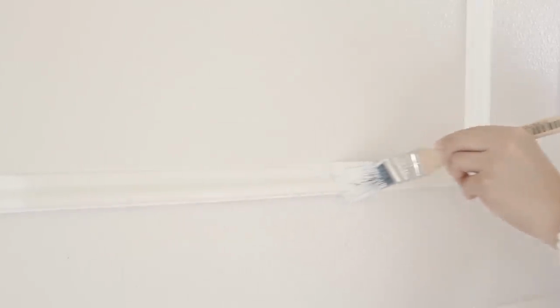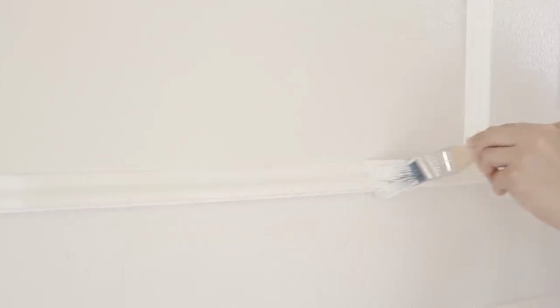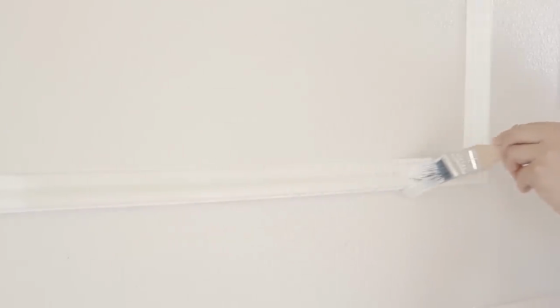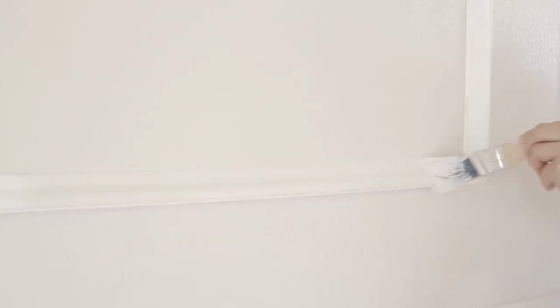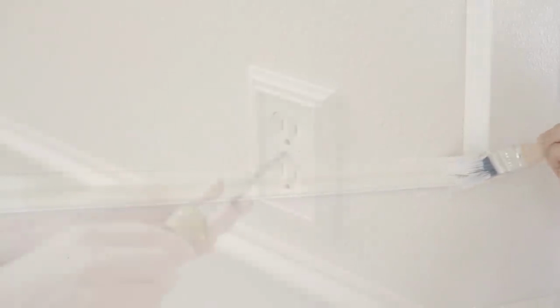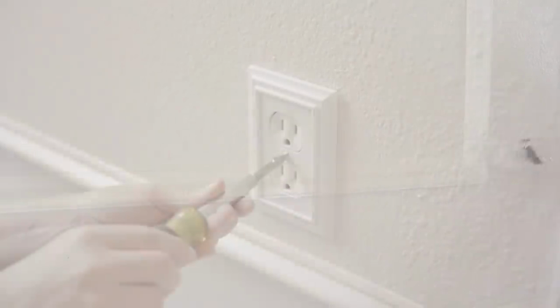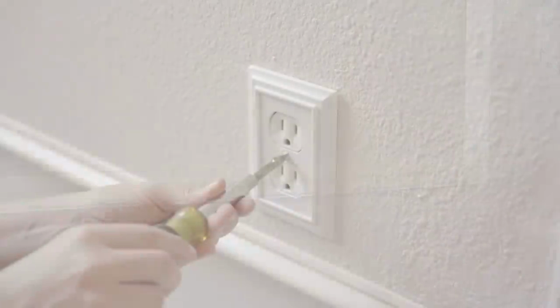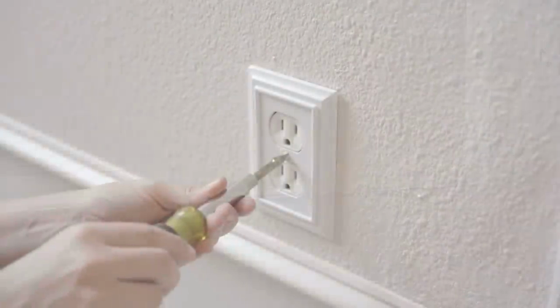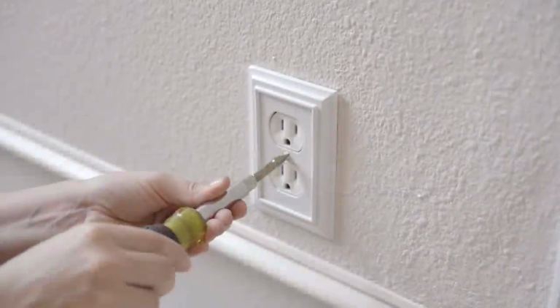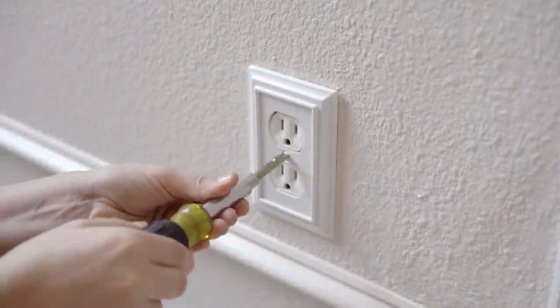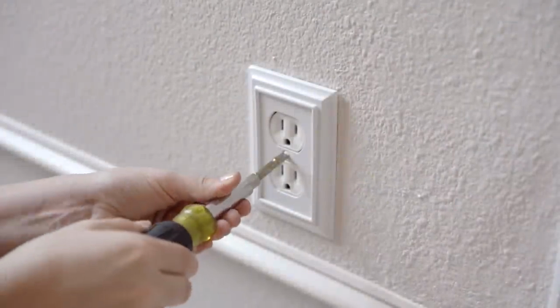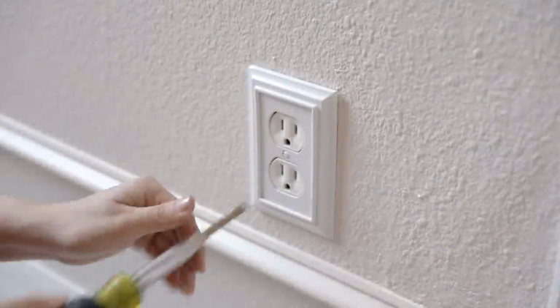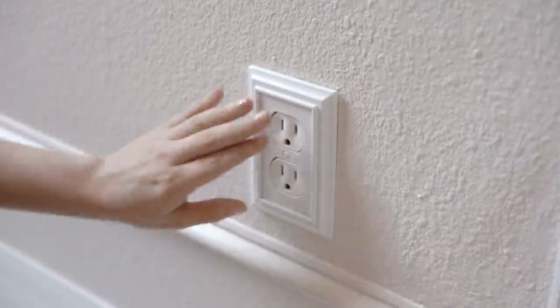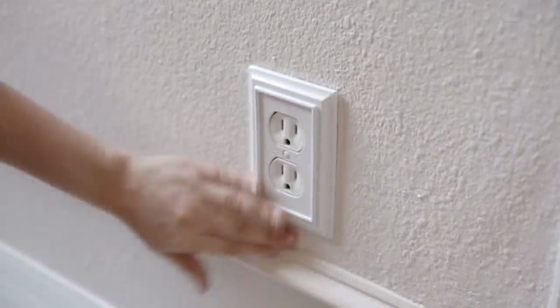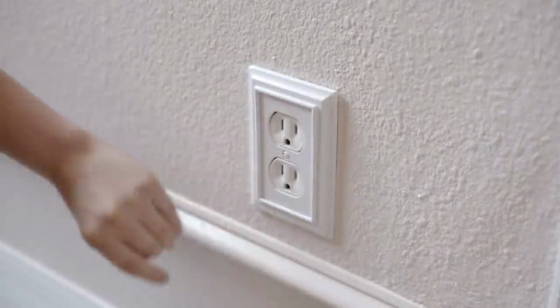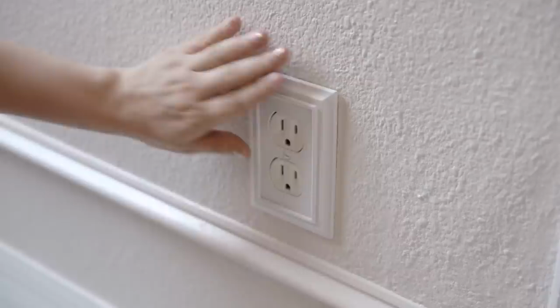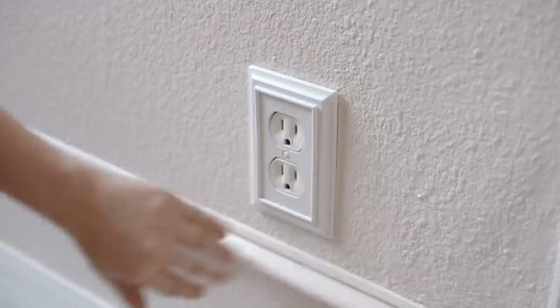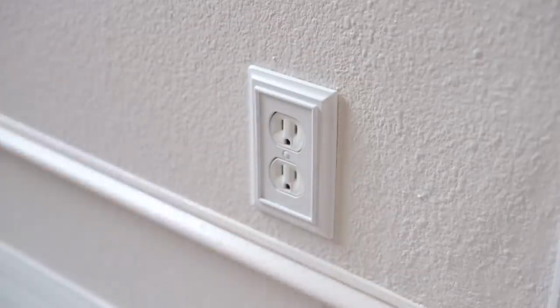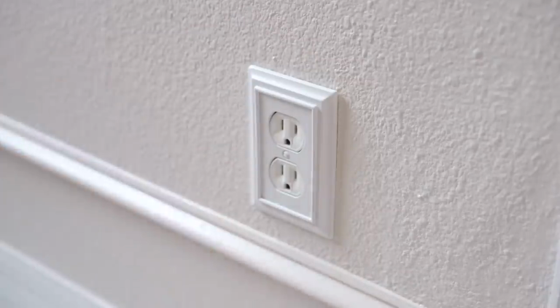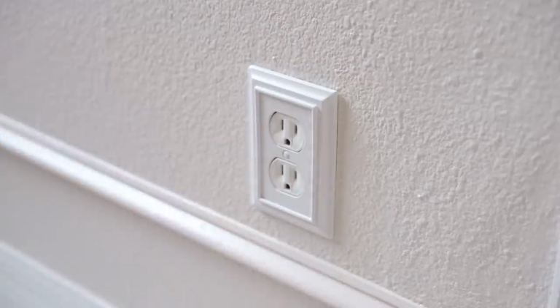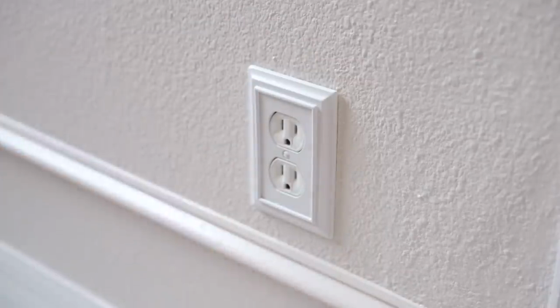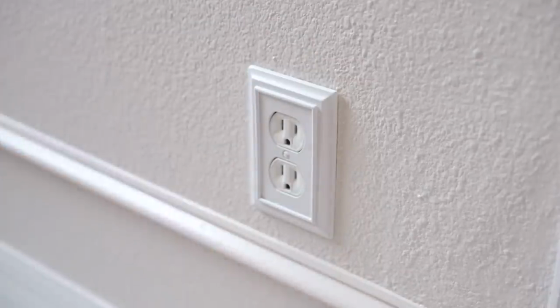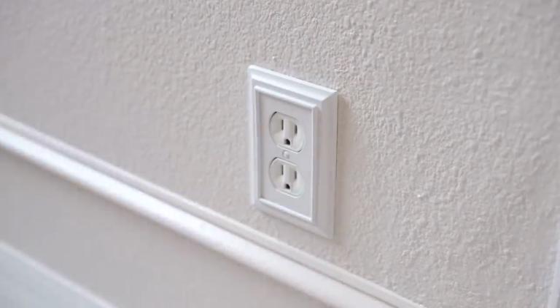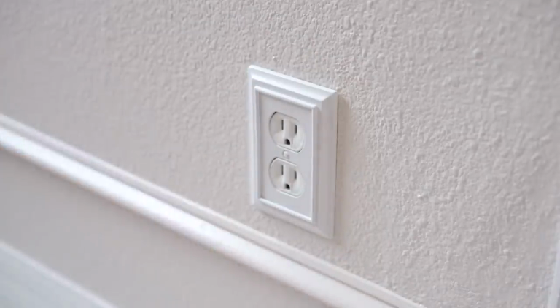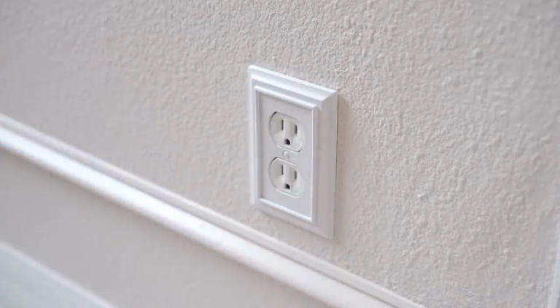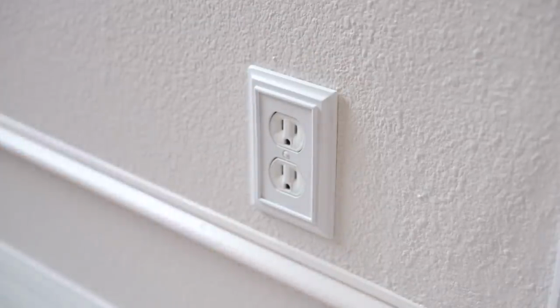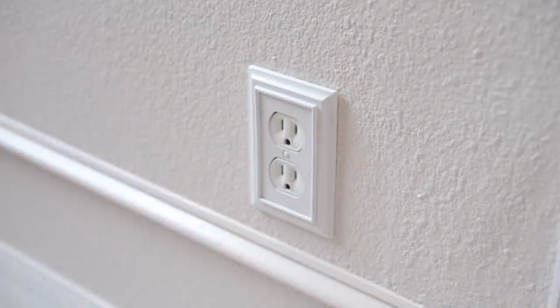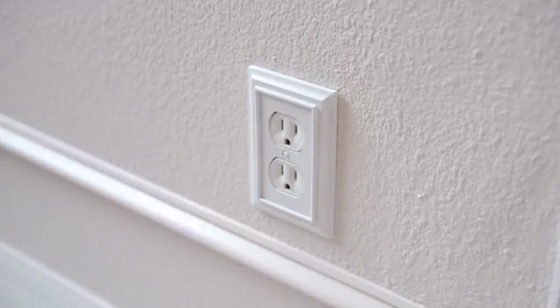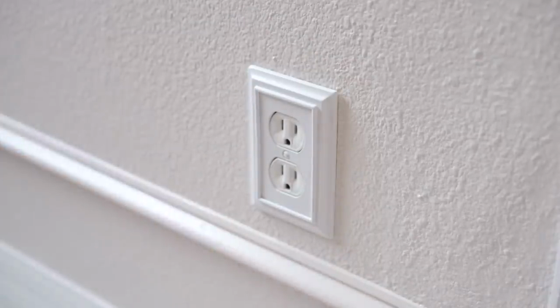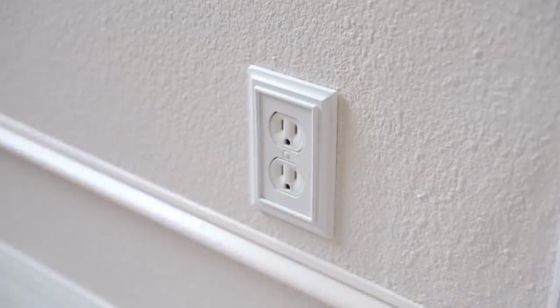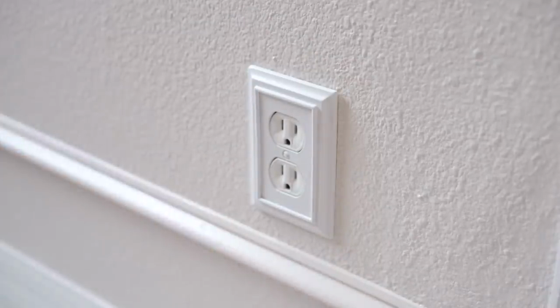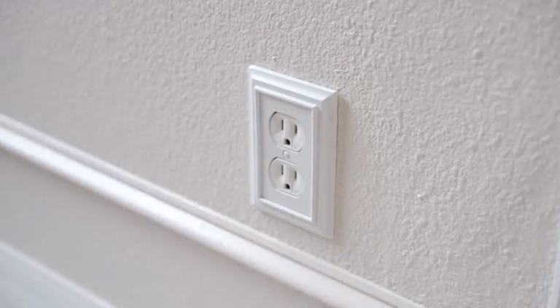So now that the walls are done, a cheap way to make your room look more expensive than it is, is by installing fancy outlets.